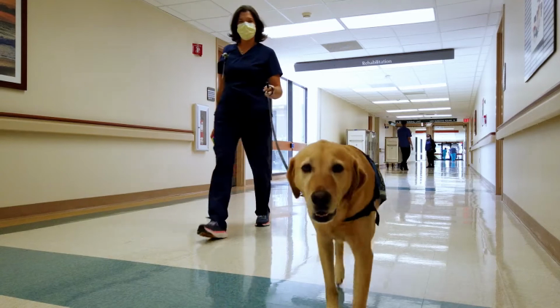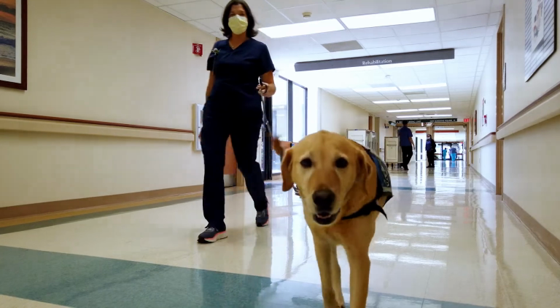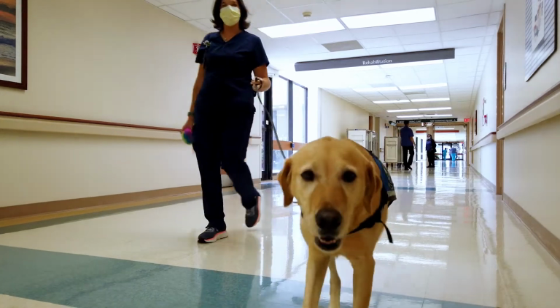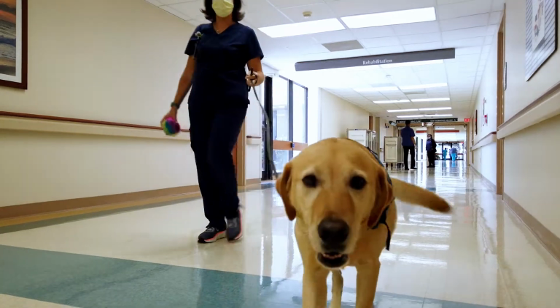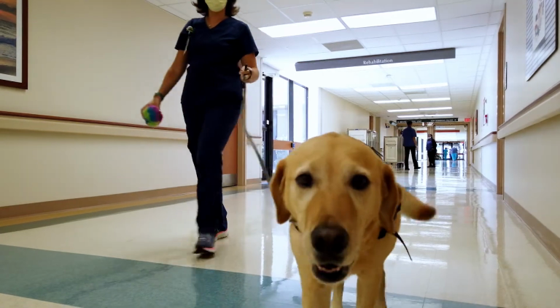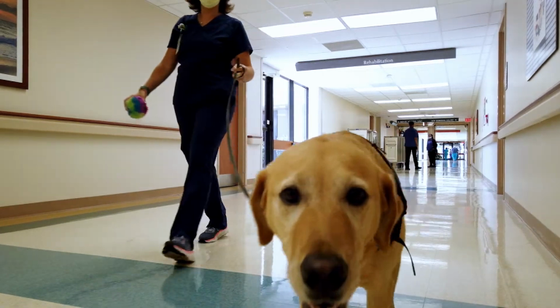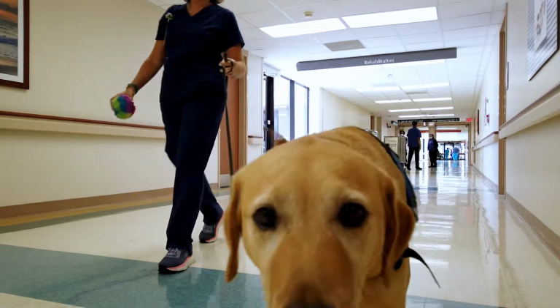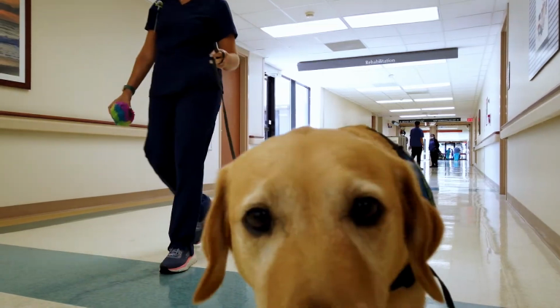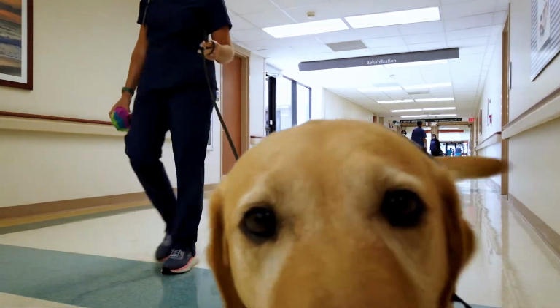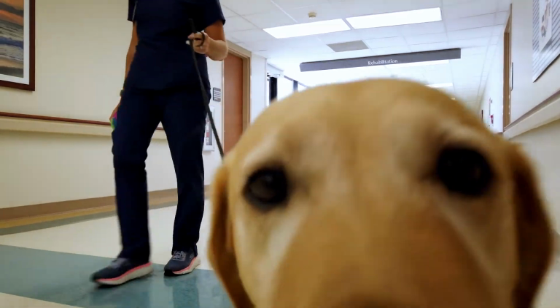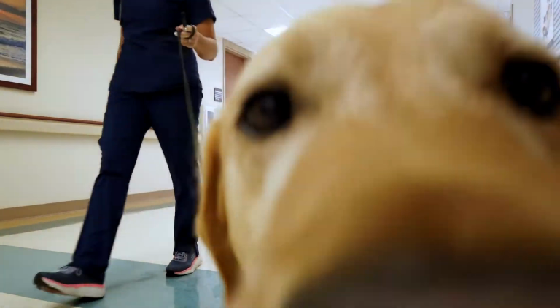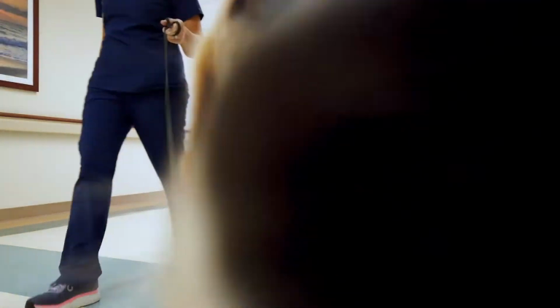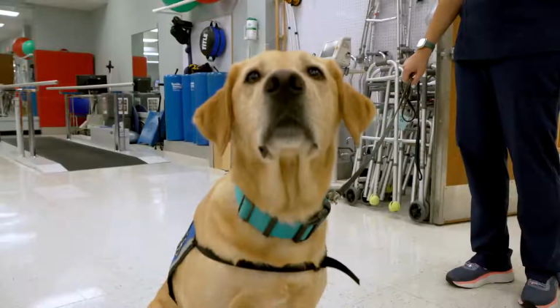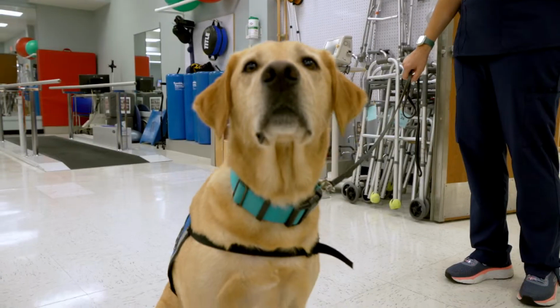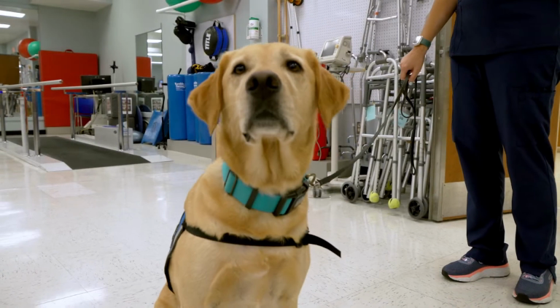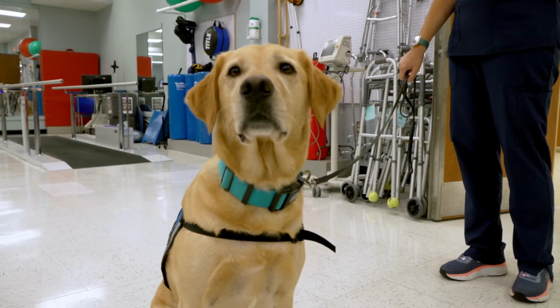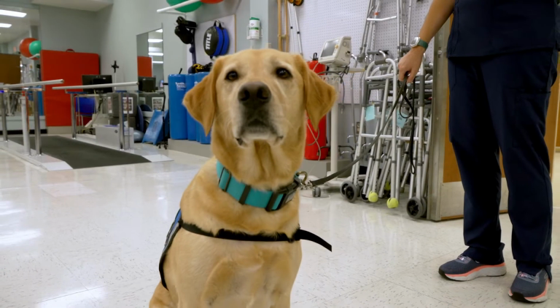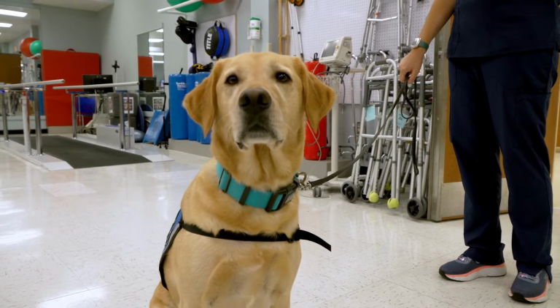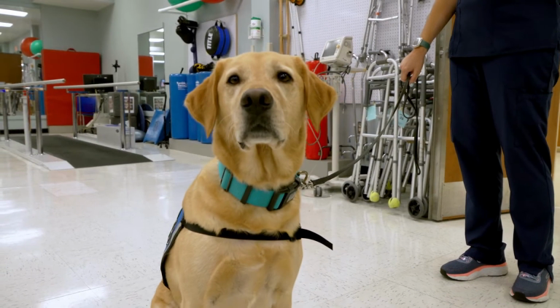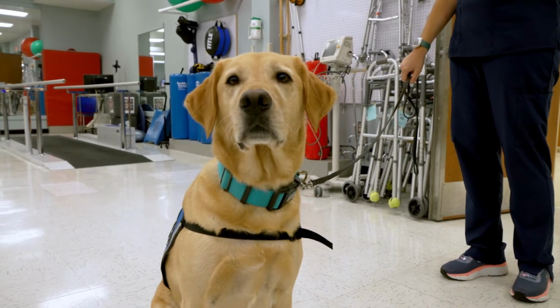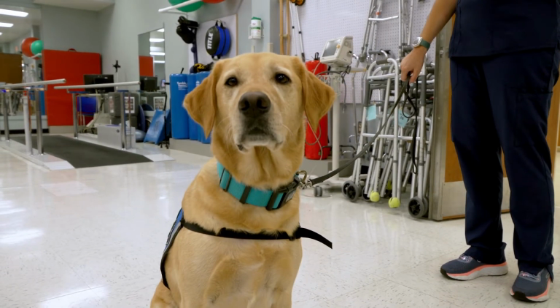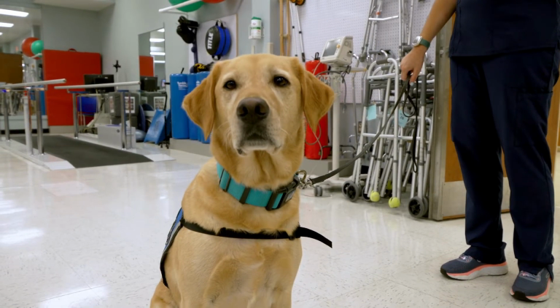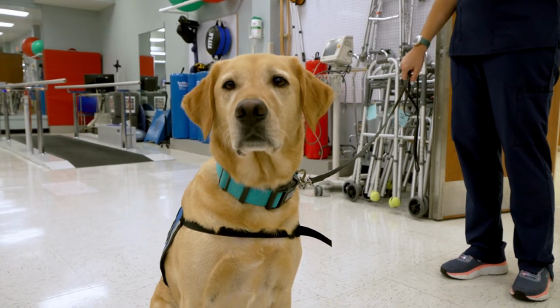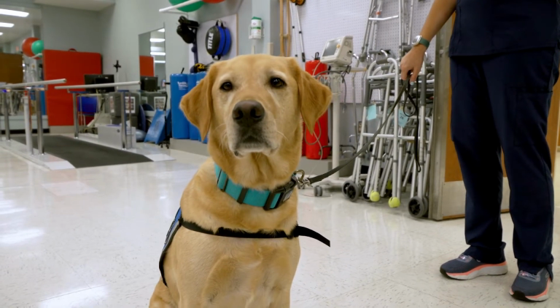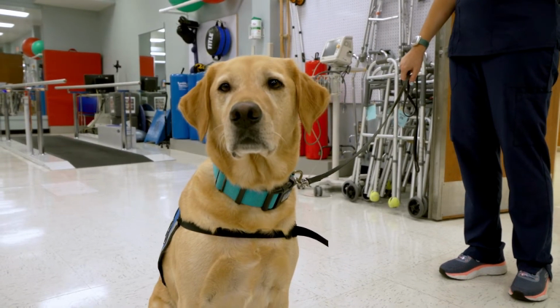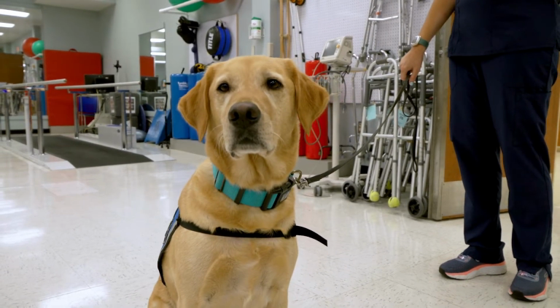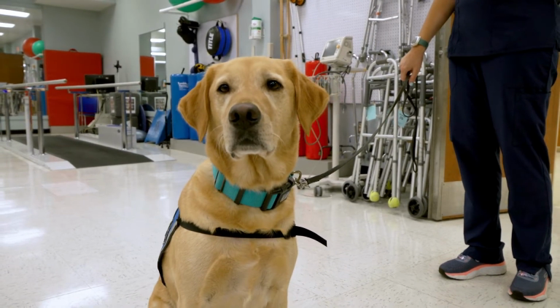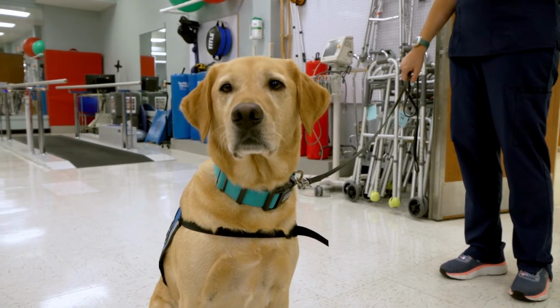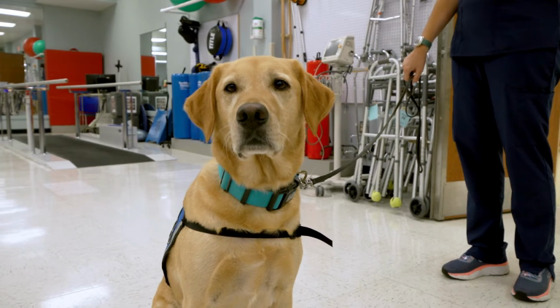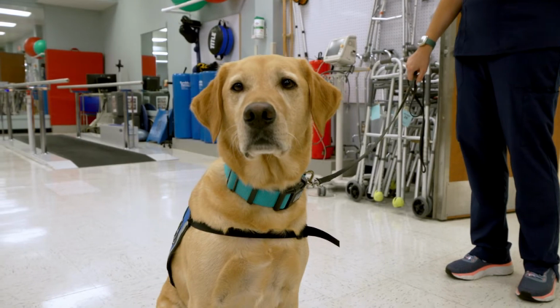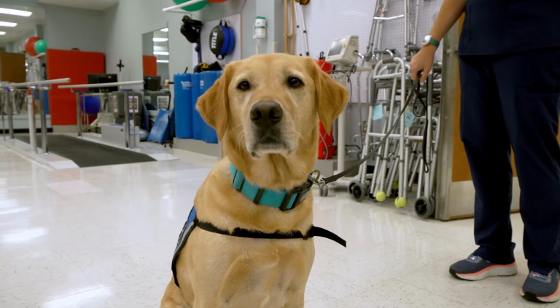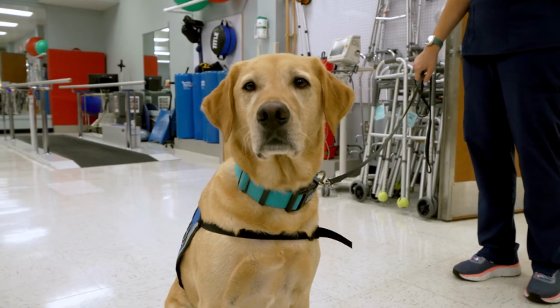Gosh, he's so popular around the hospital. Meet Clive, ECU Health Medical Center's resident canine.